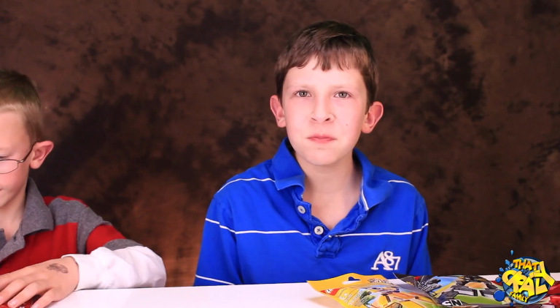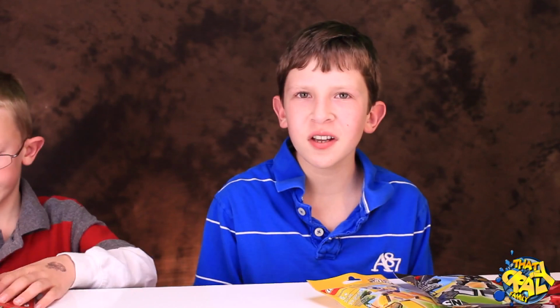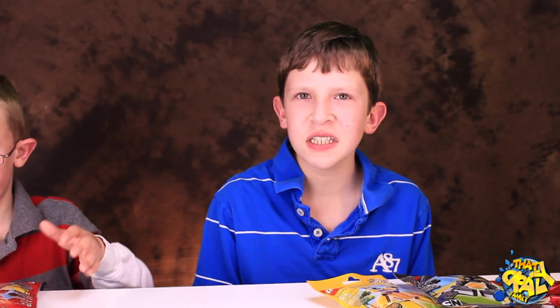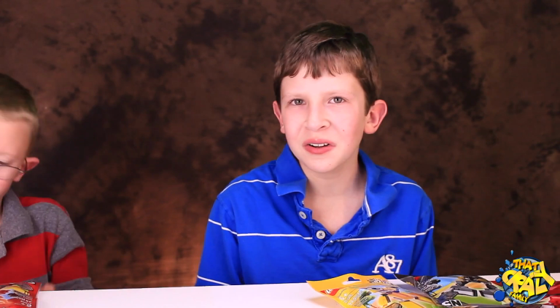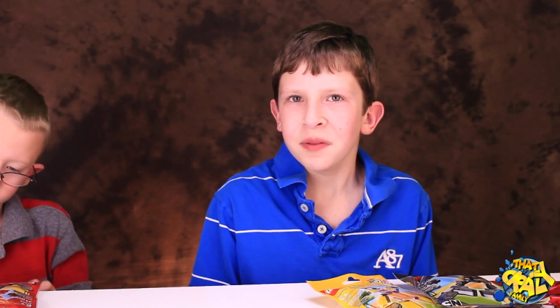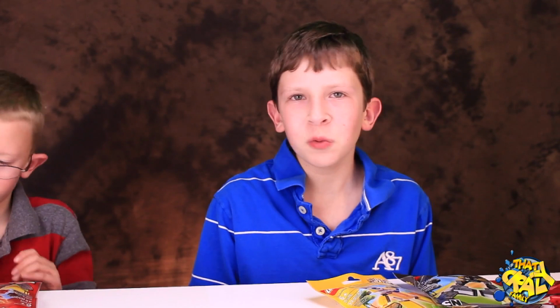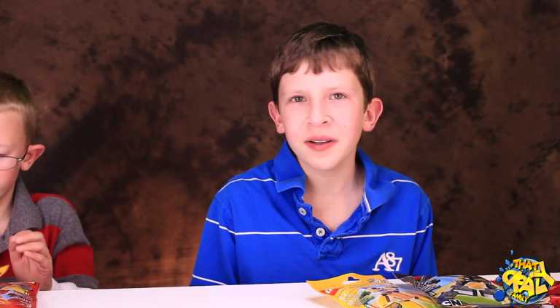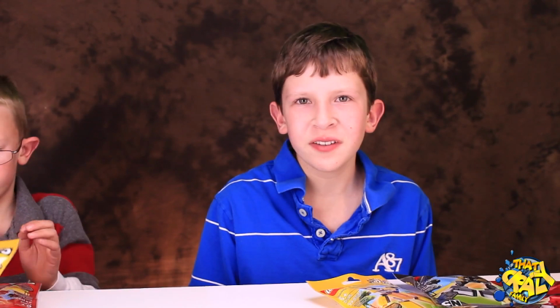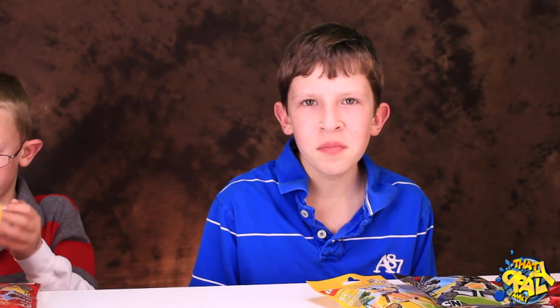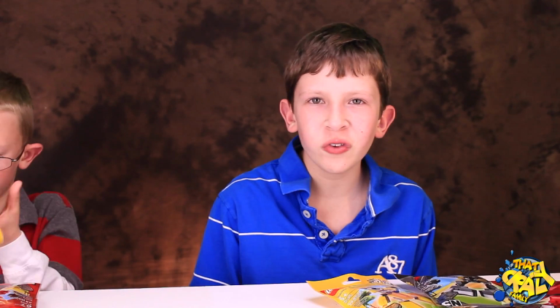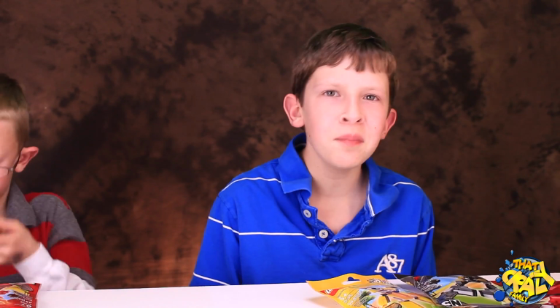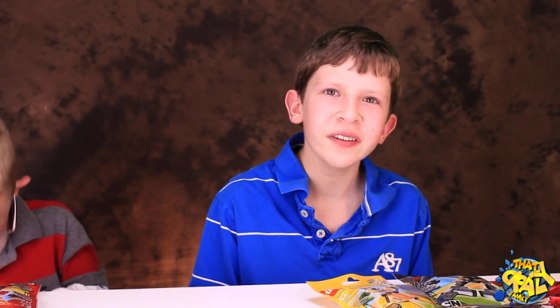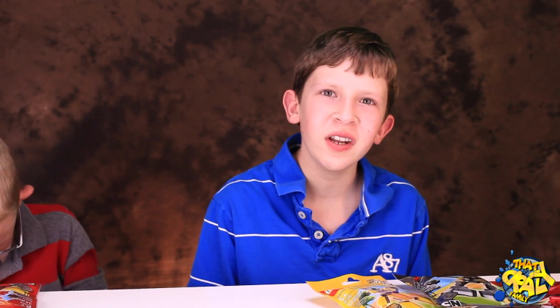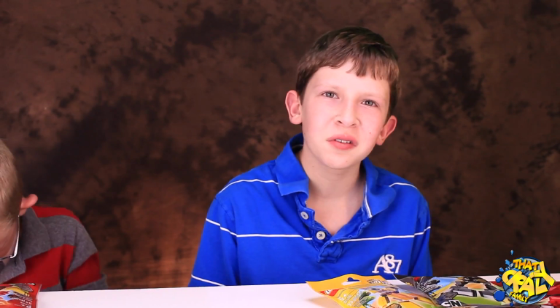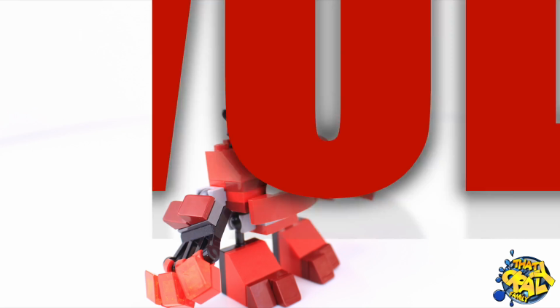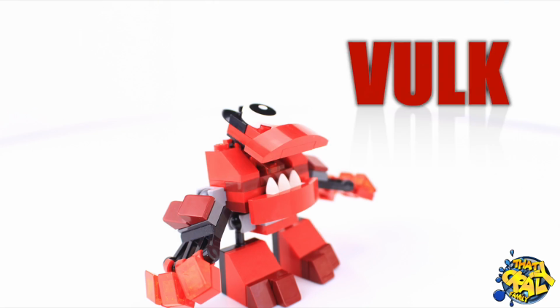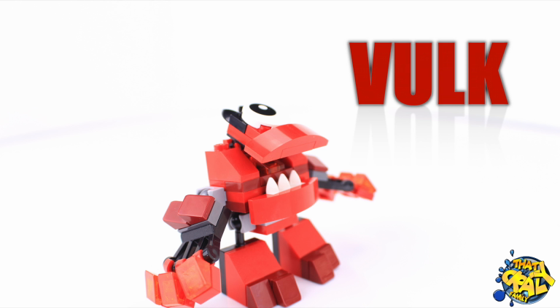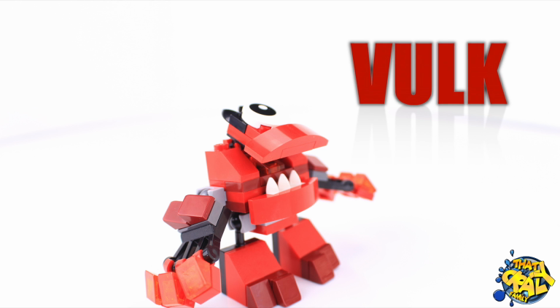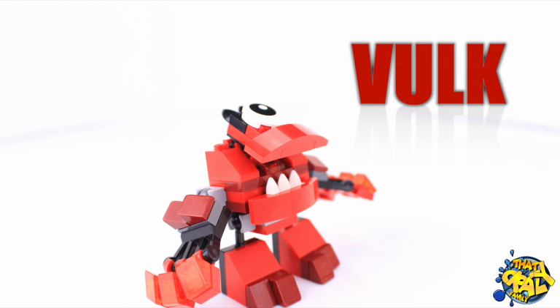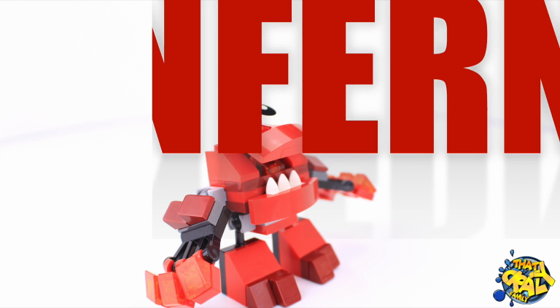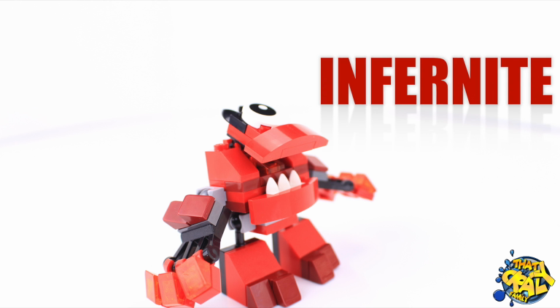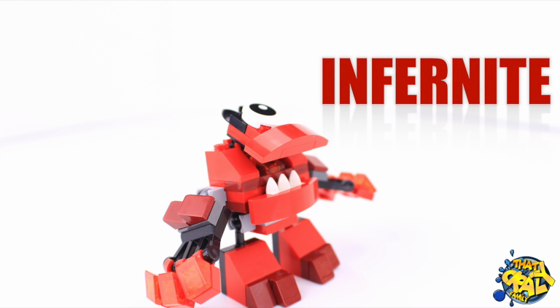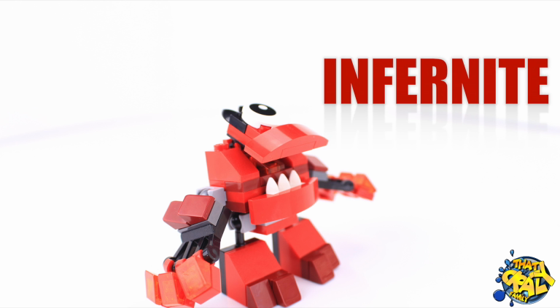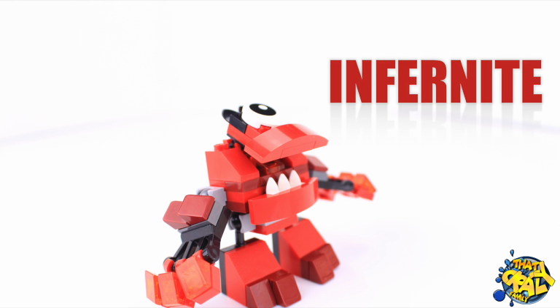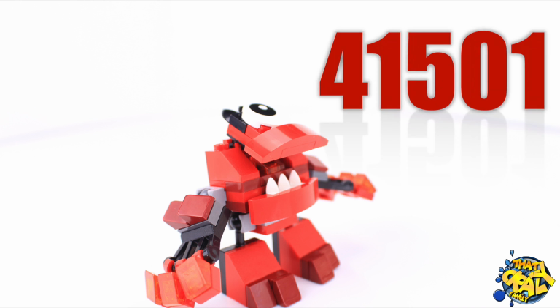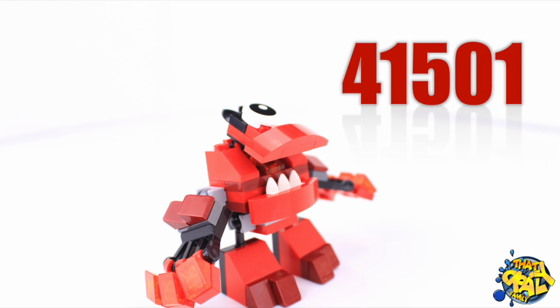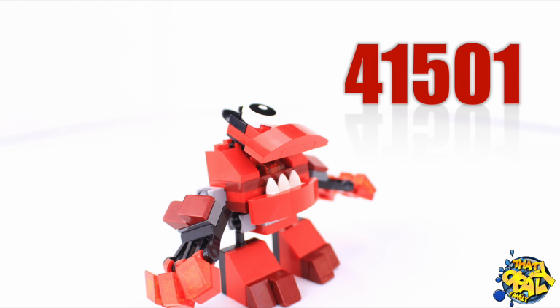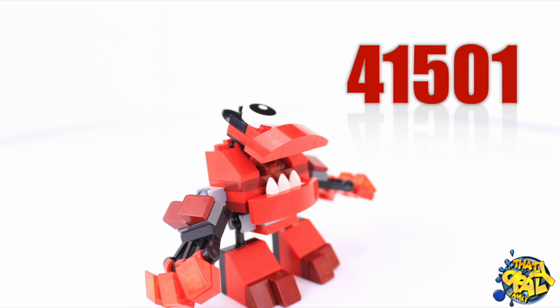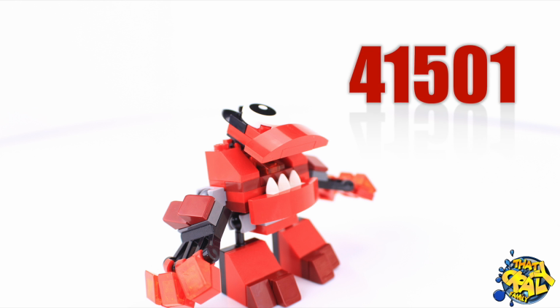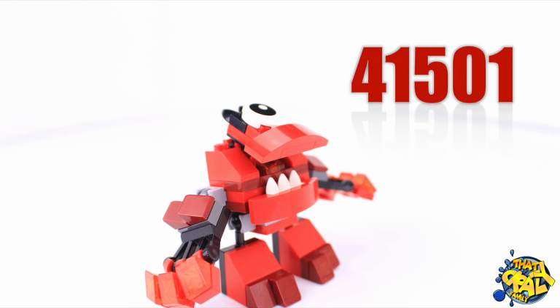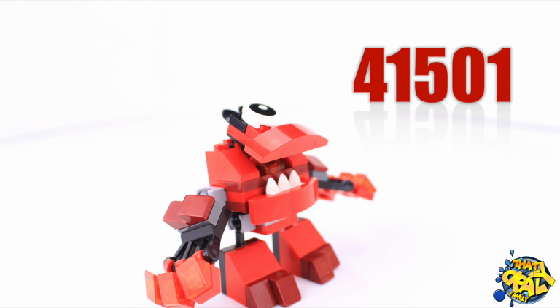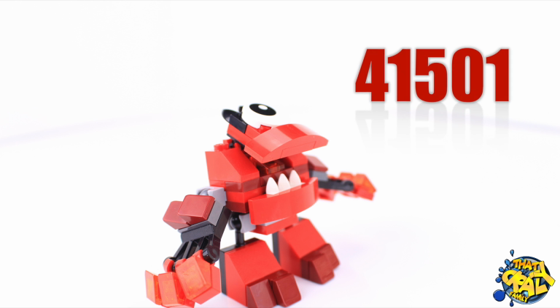Keep watching our channel because we're going to make some Mixels unboxing videos. Up next, Infernite pack 41501.